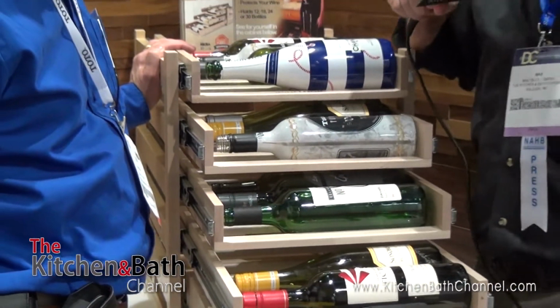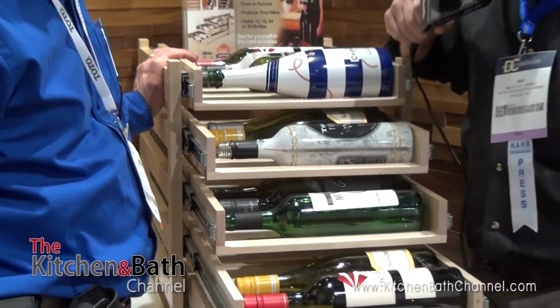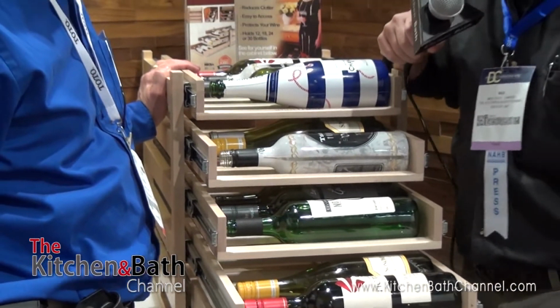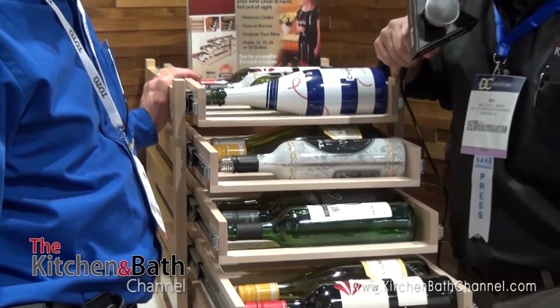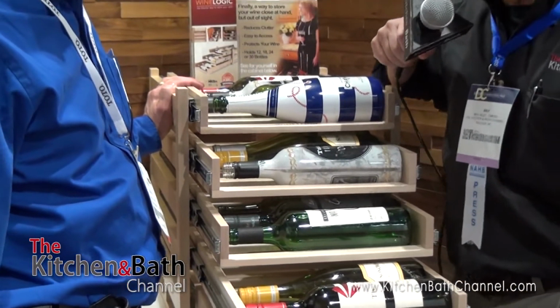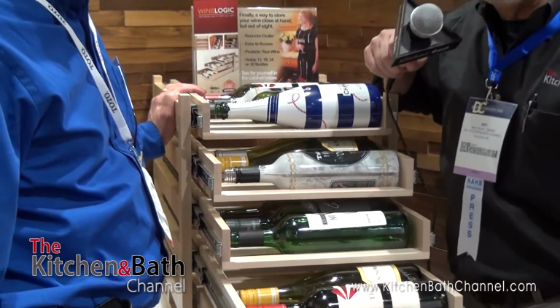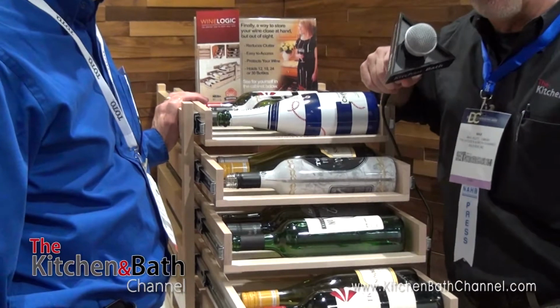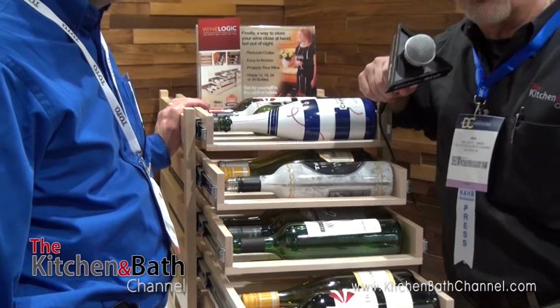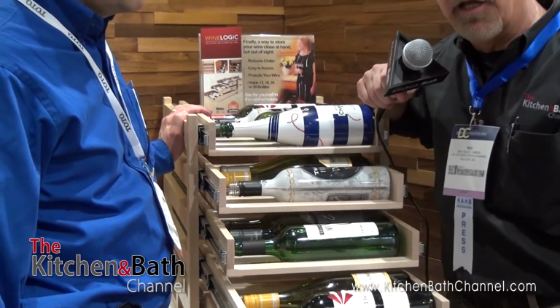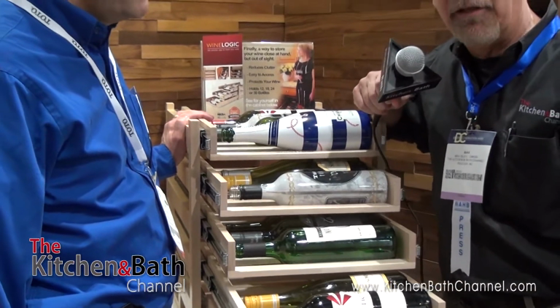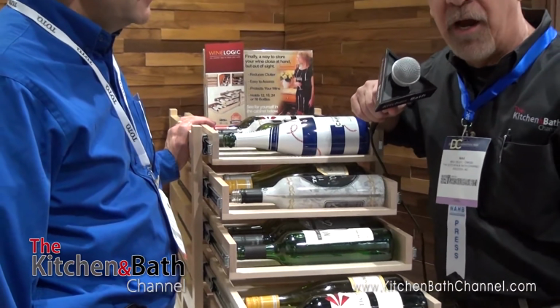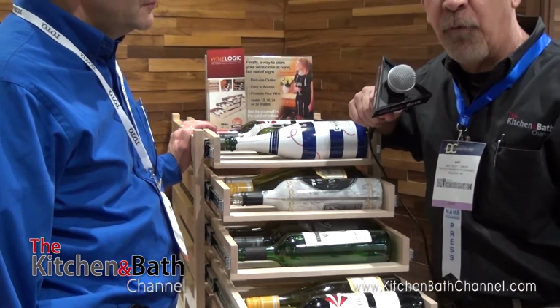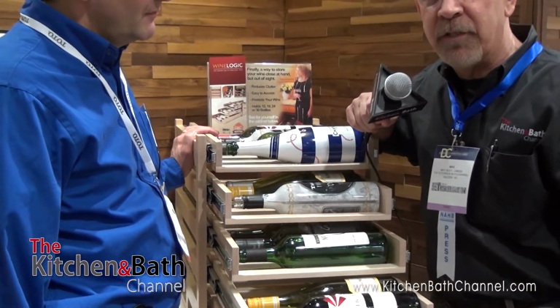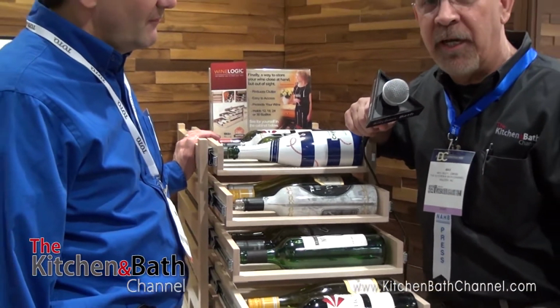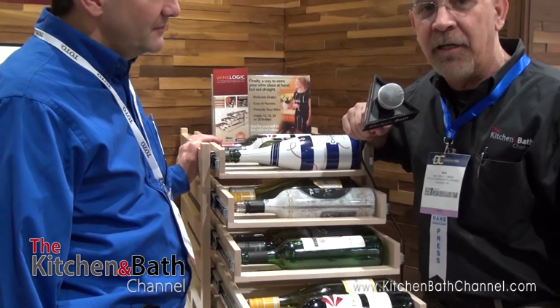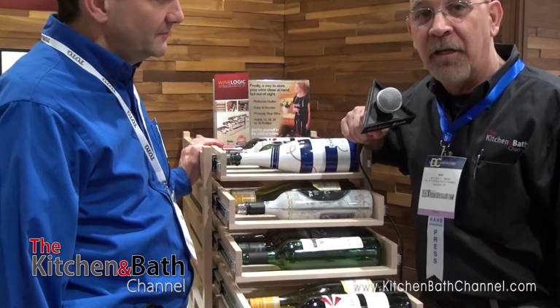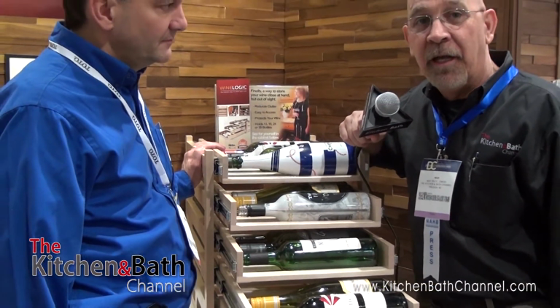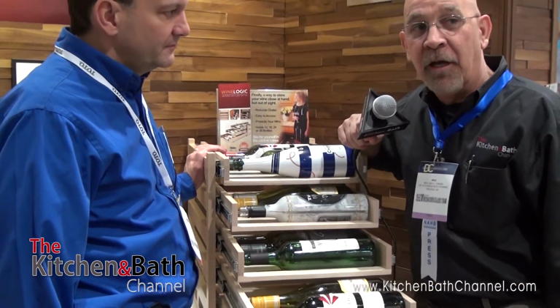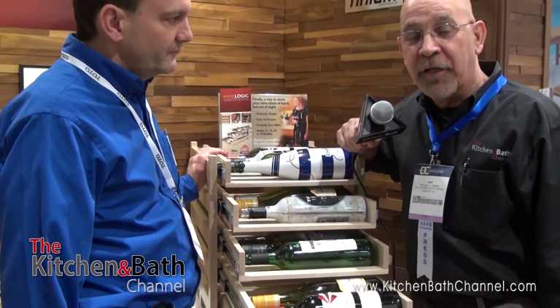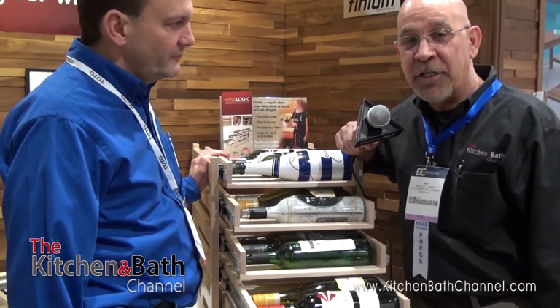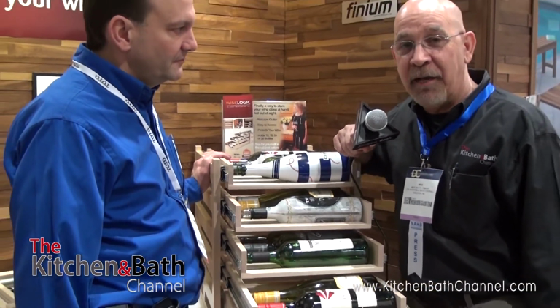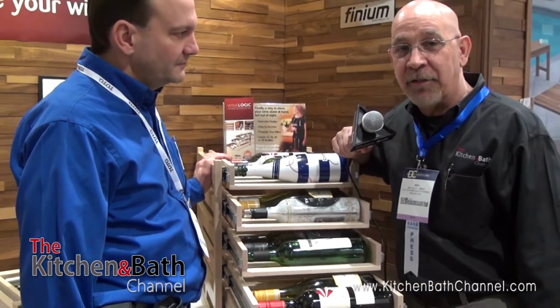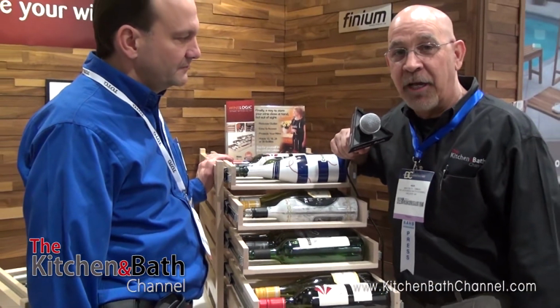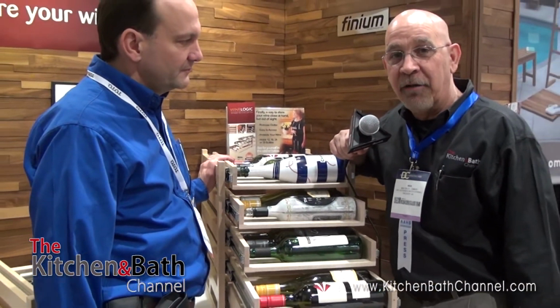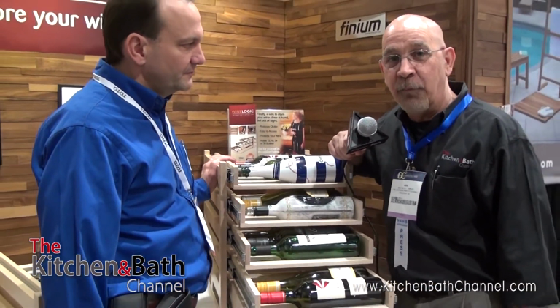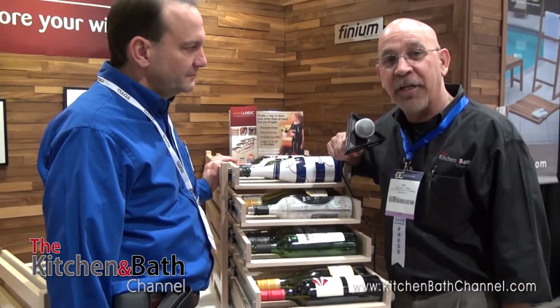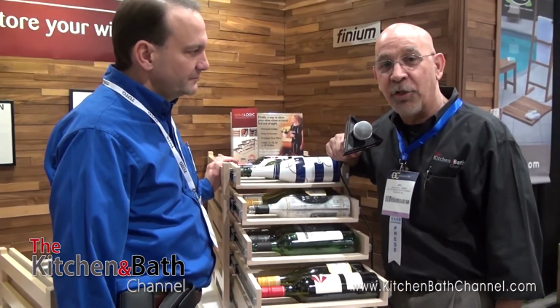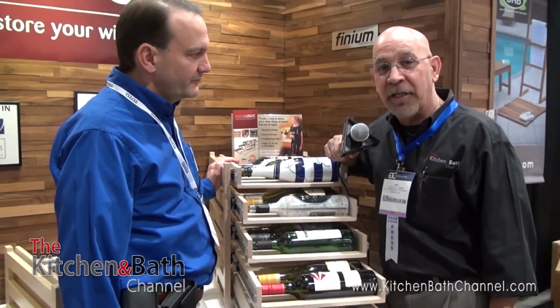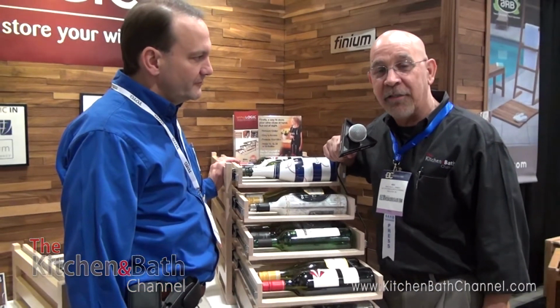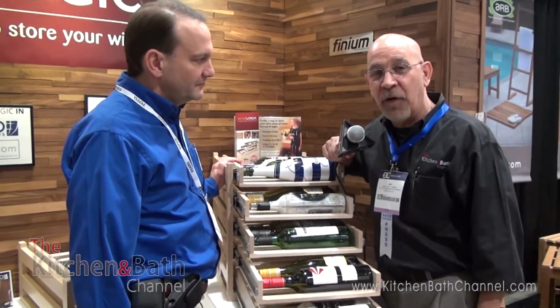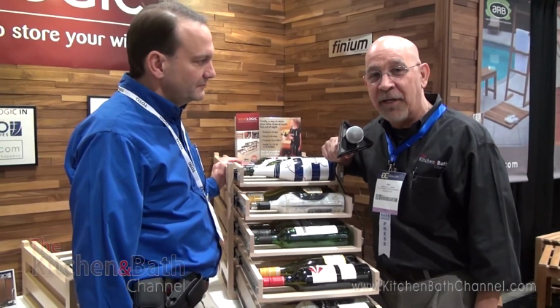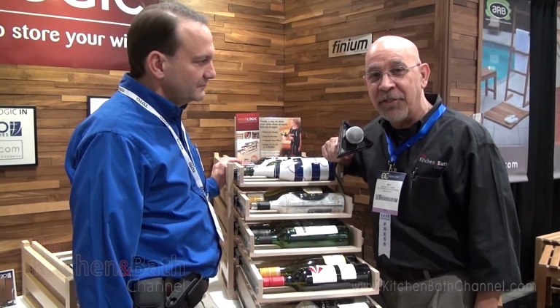You can visit these folks through our website on the Kitchen and Bath channel, and we'll get you a link to WineLogic.